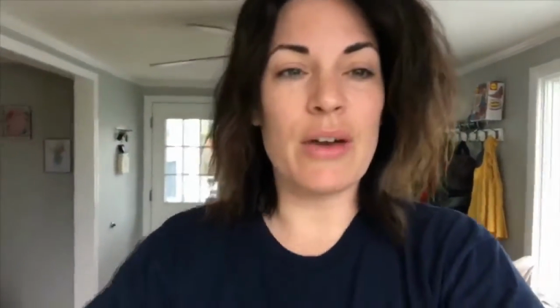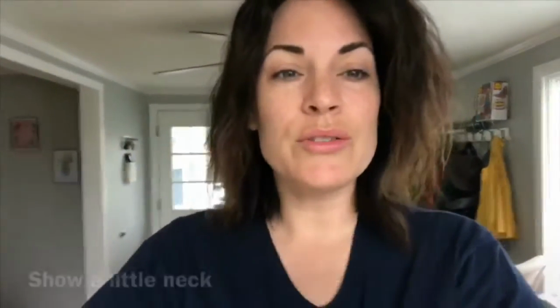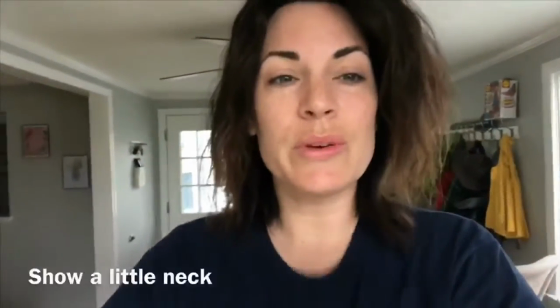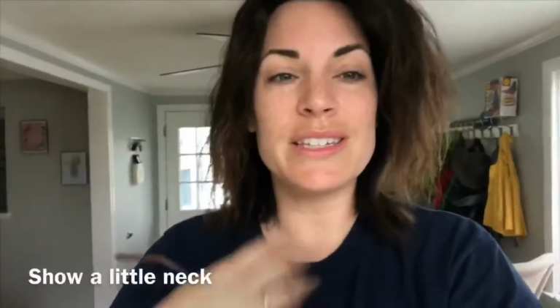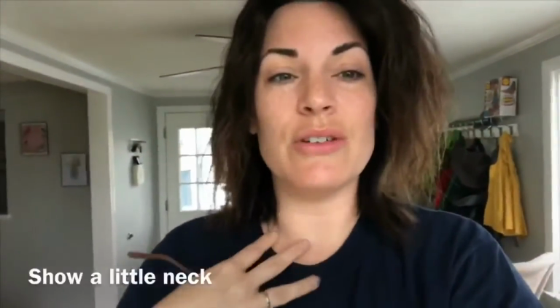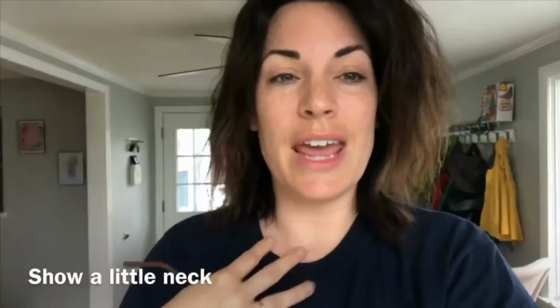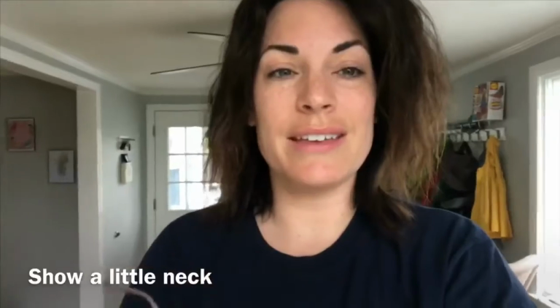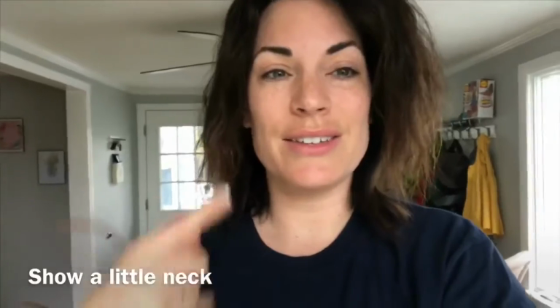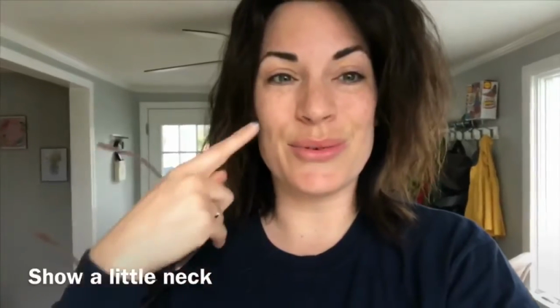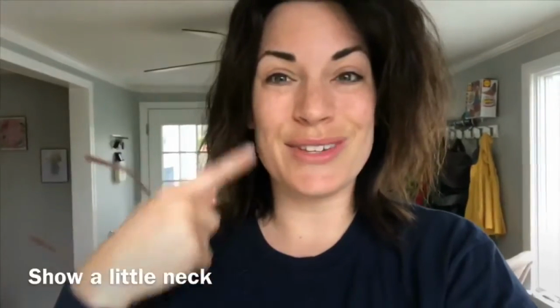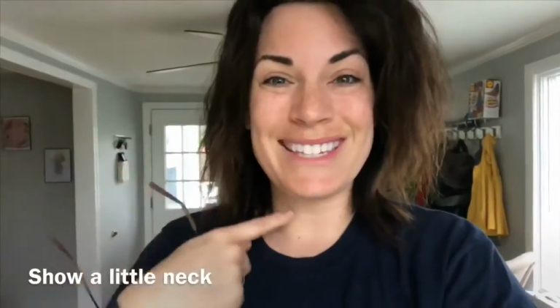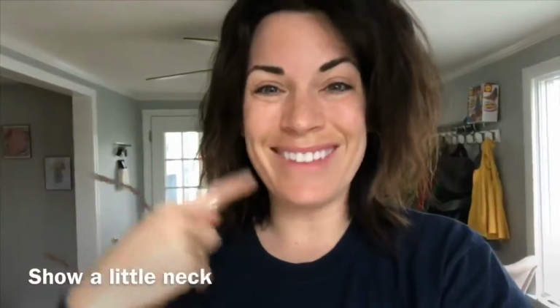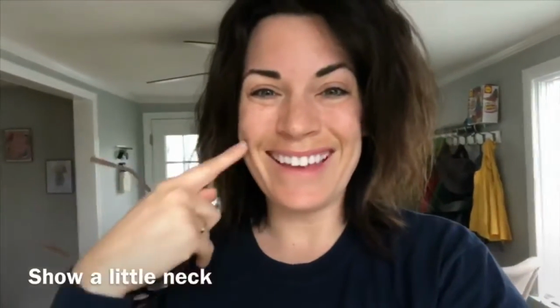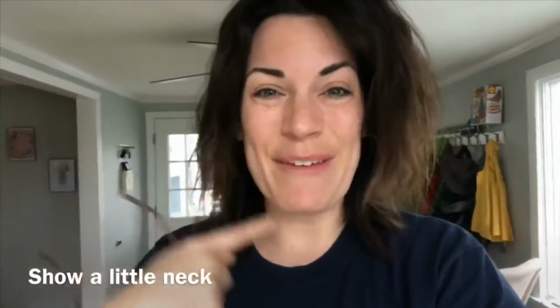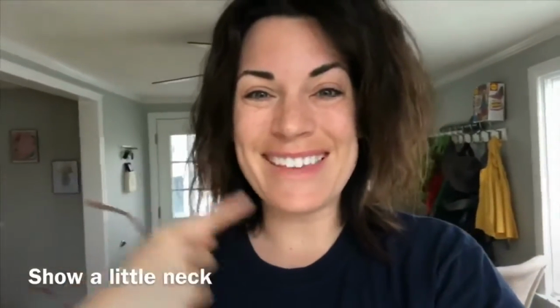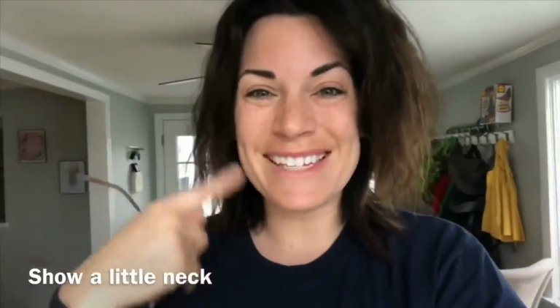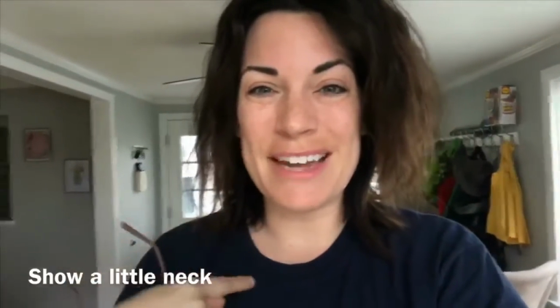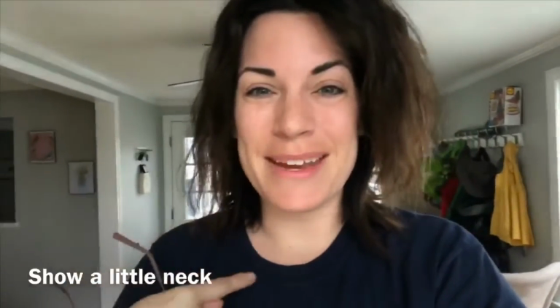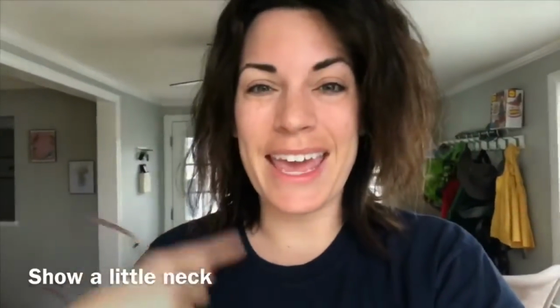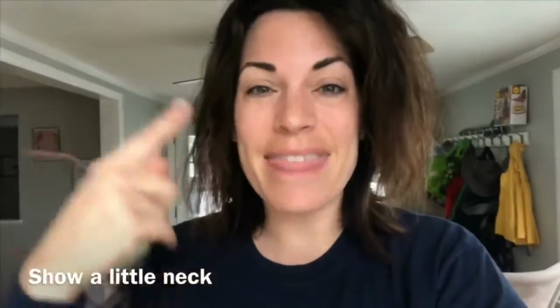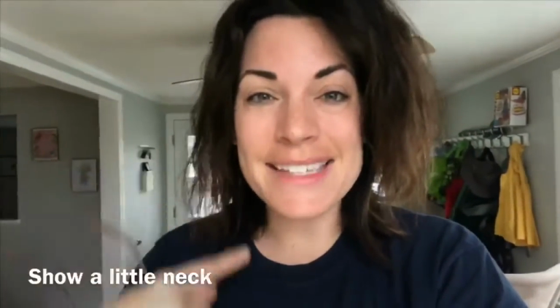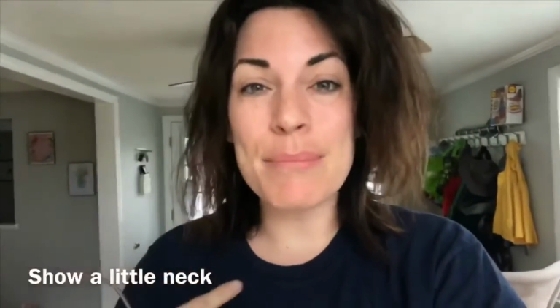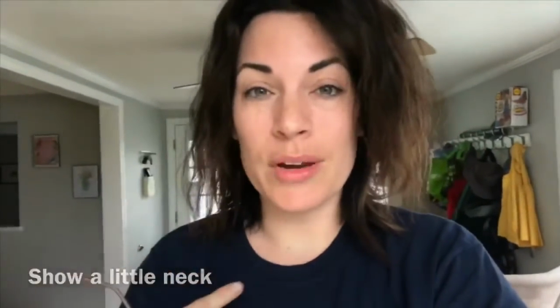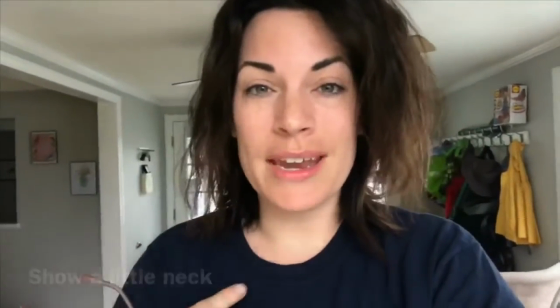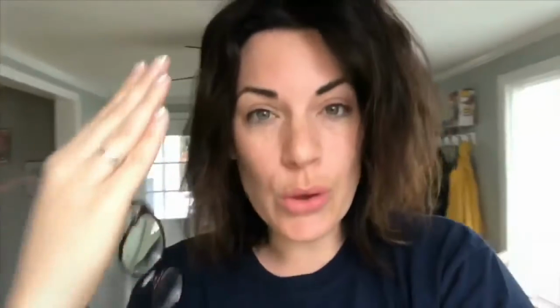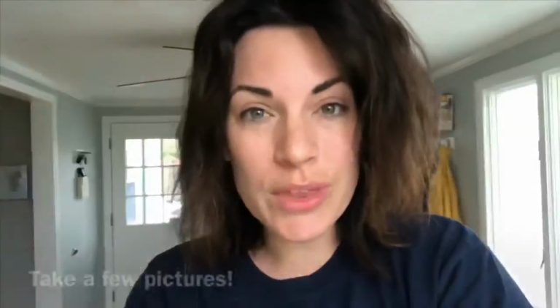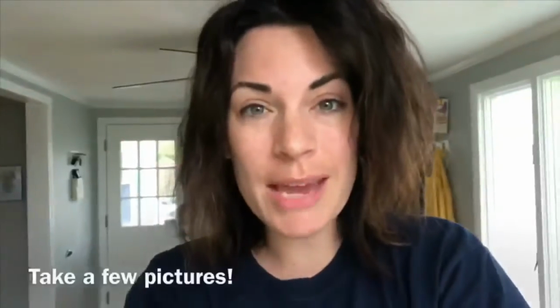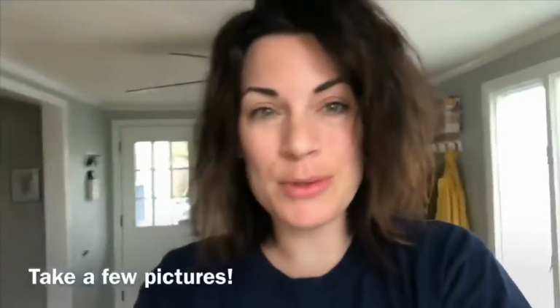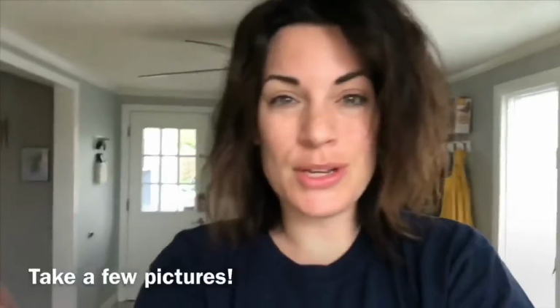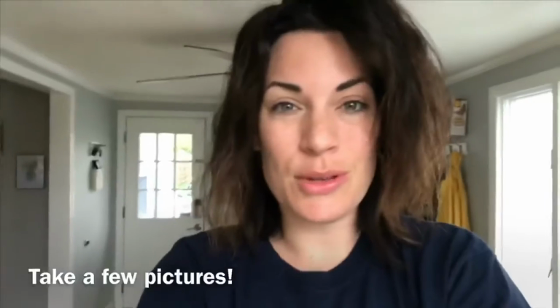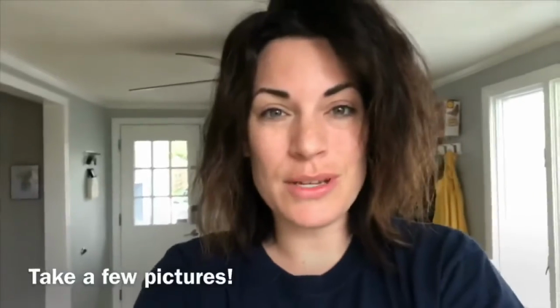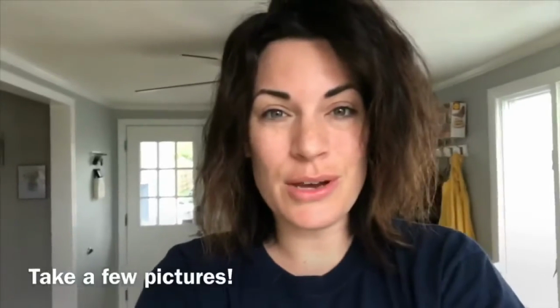I also want to see your neck. So you see something? My face doesn't match my neck. That's important. Hold the camera between you and the window.